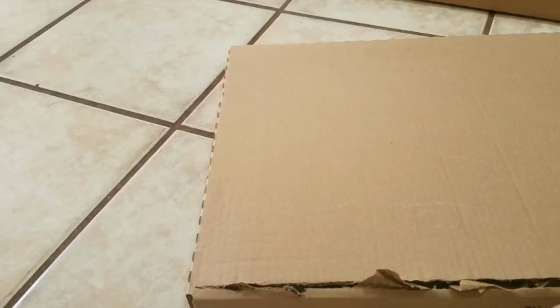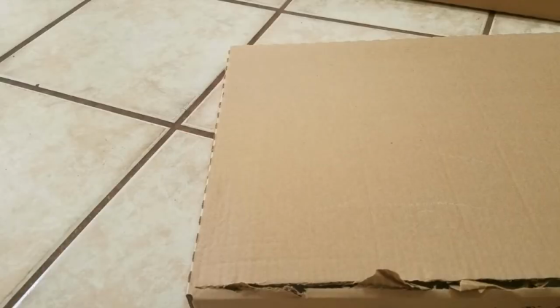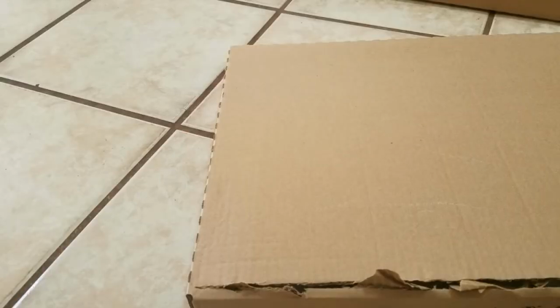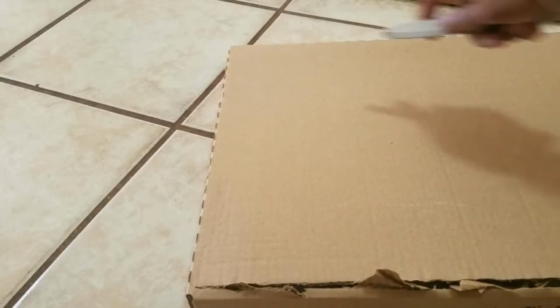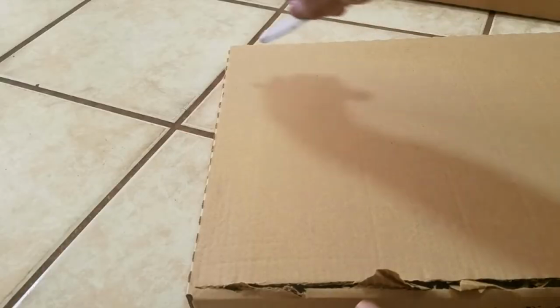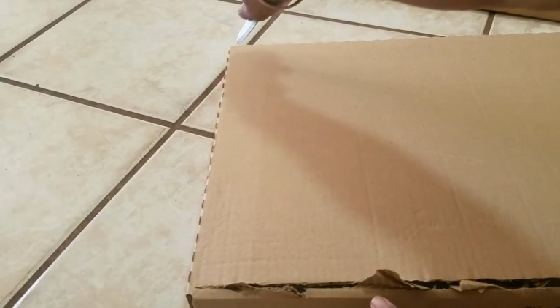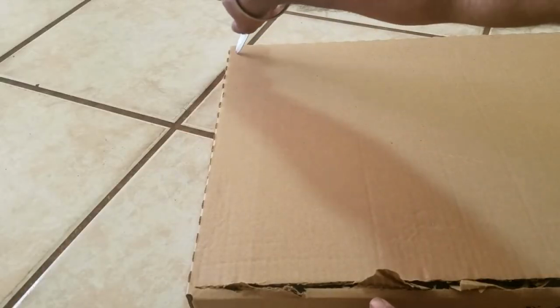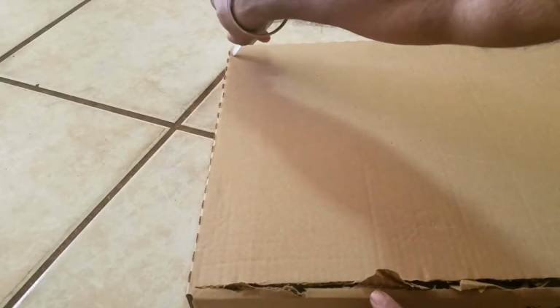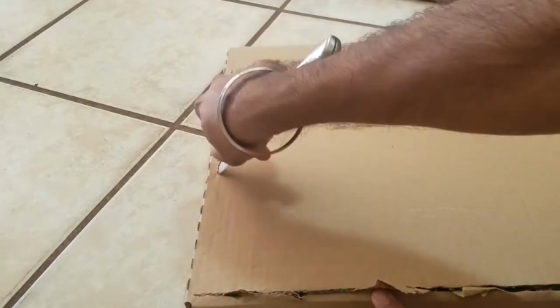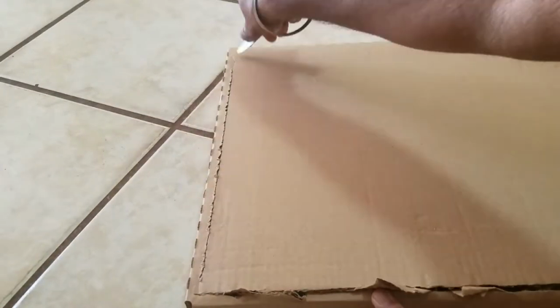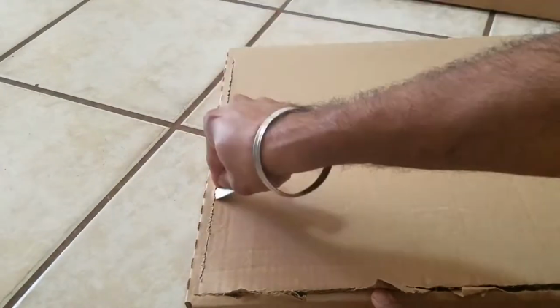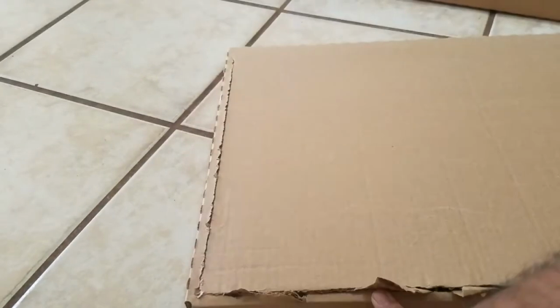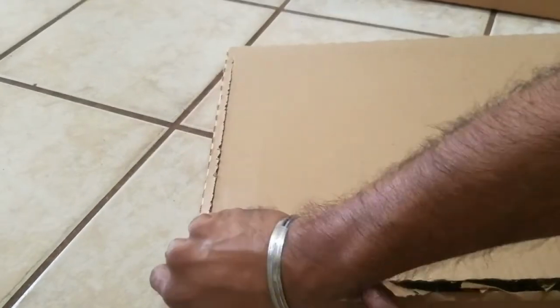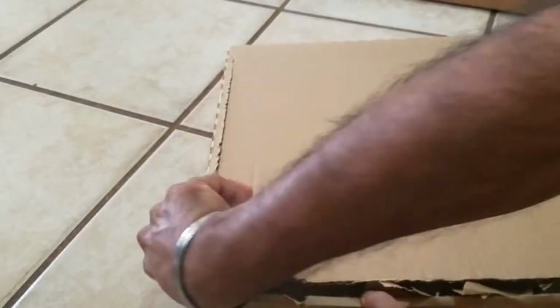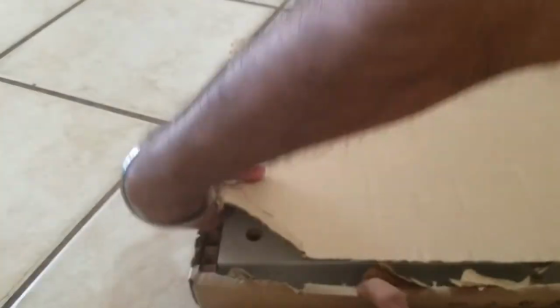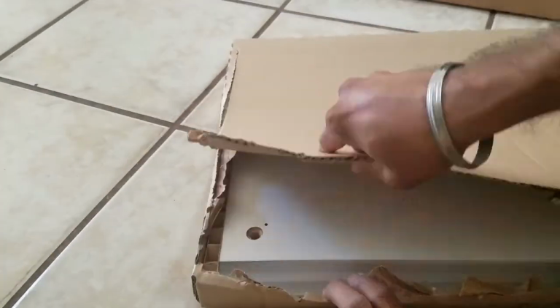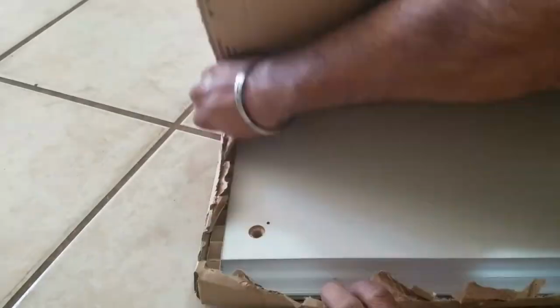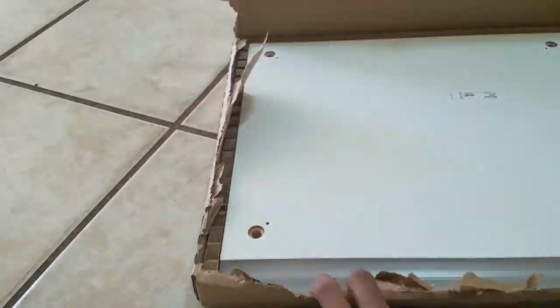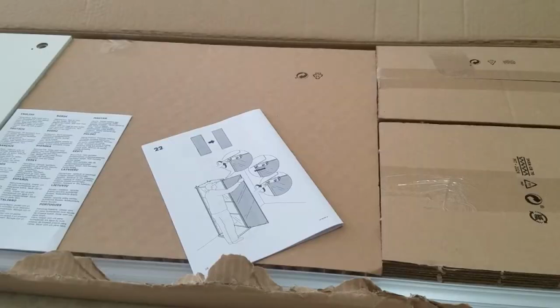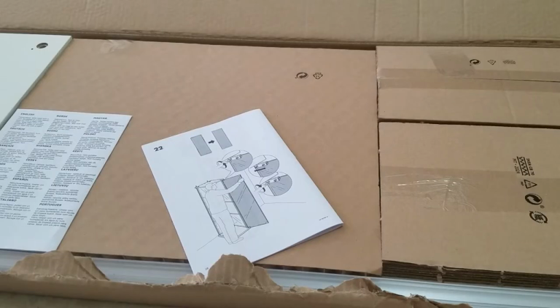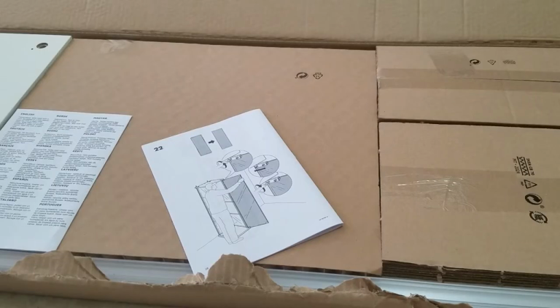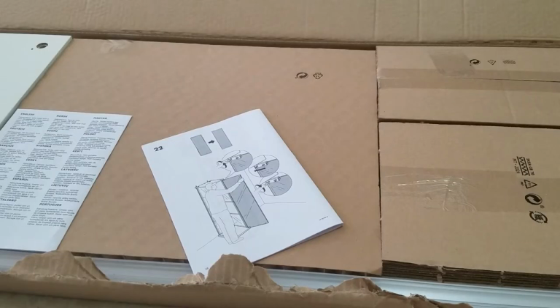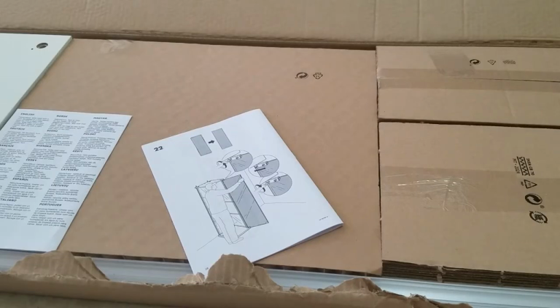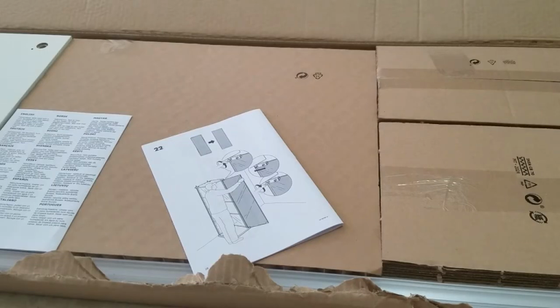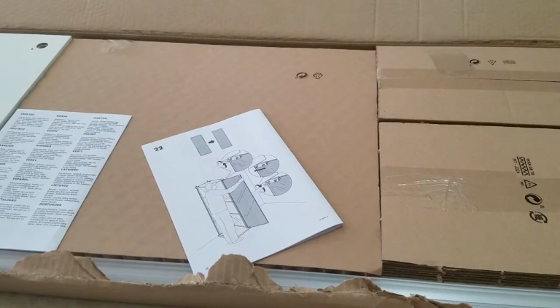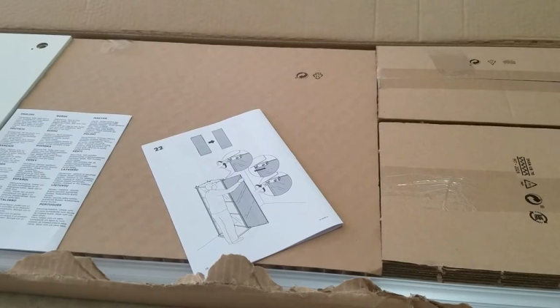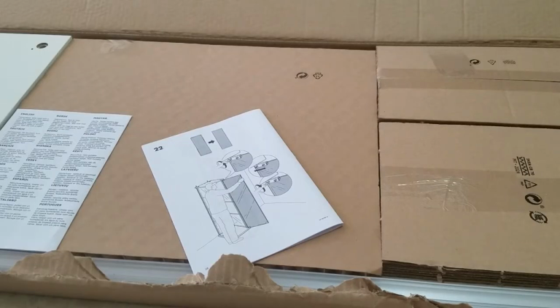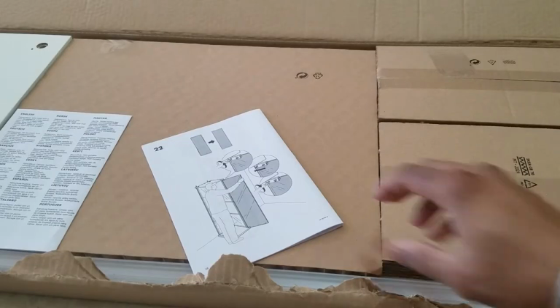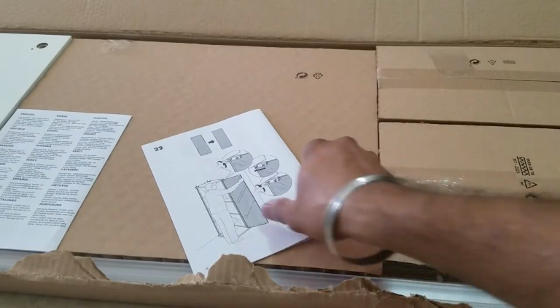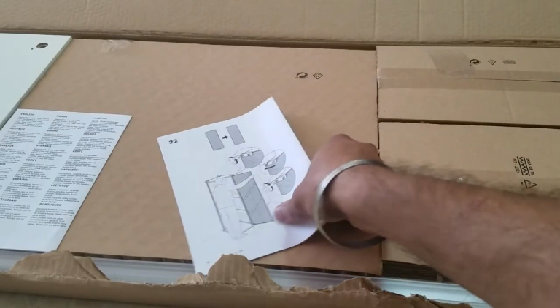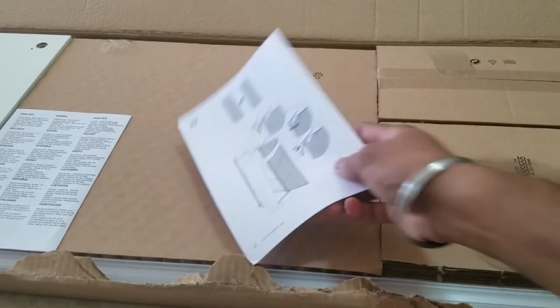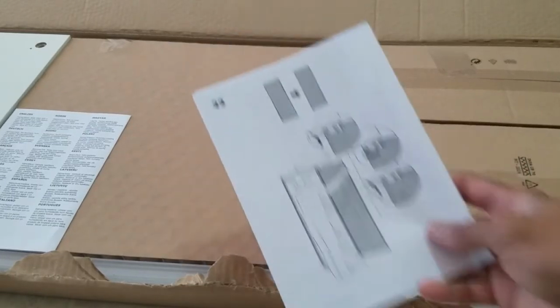And now the final angle. And voila, just like that, we have the entire item unboxed.